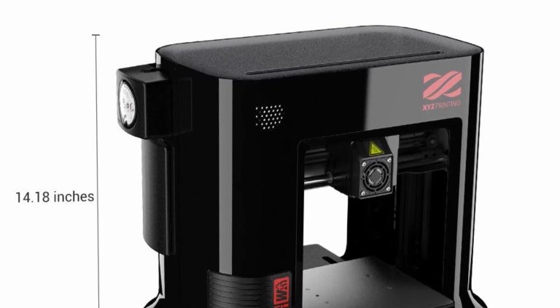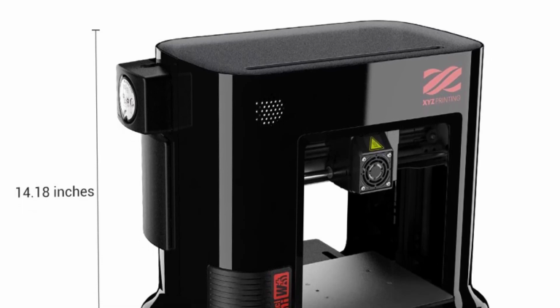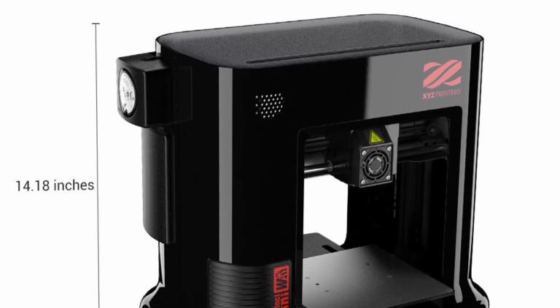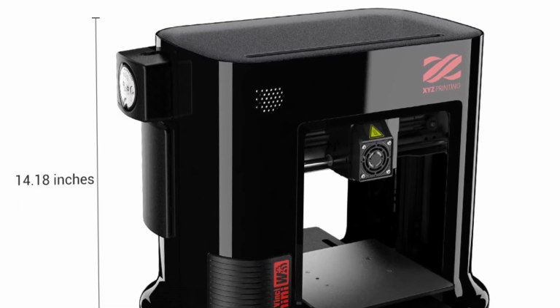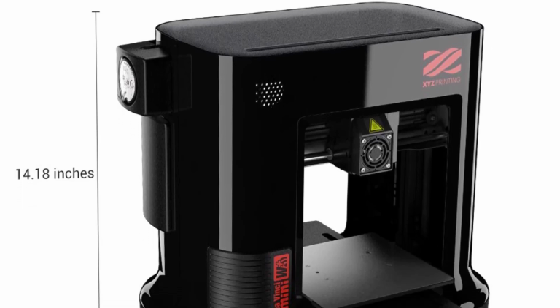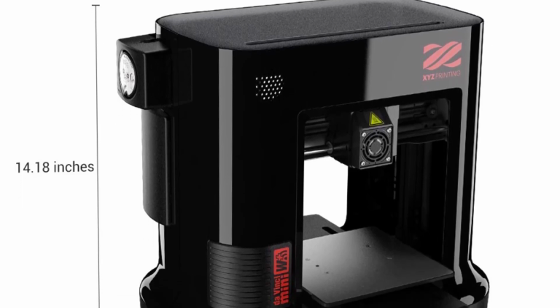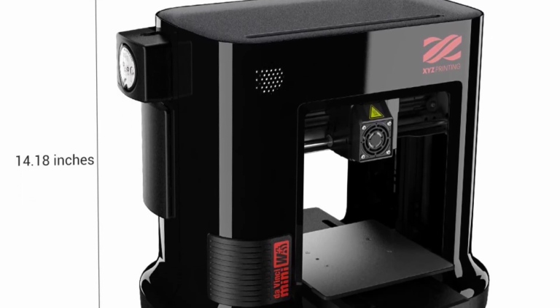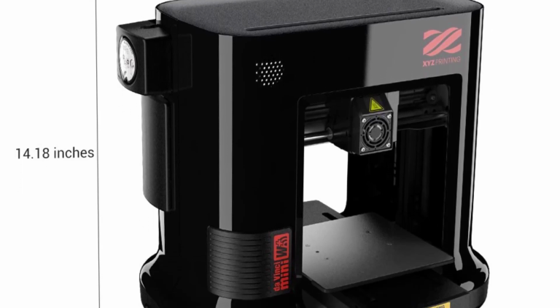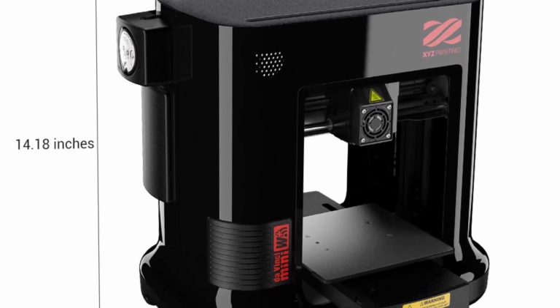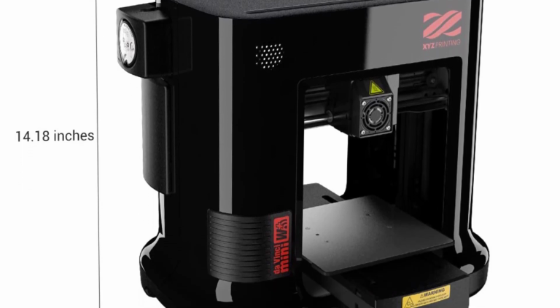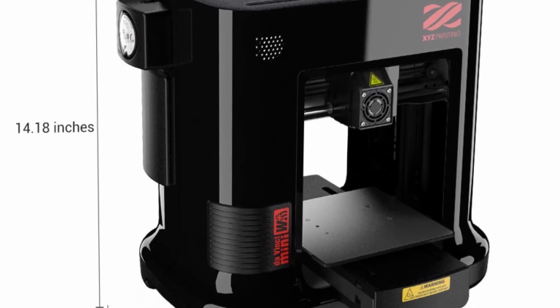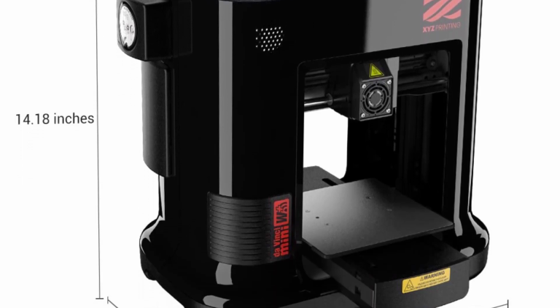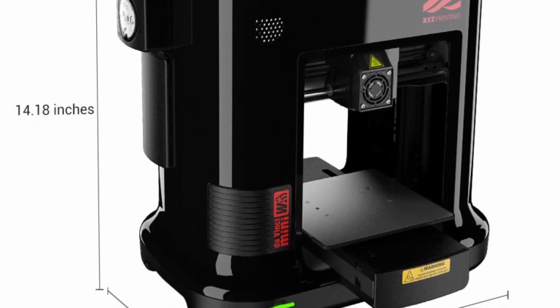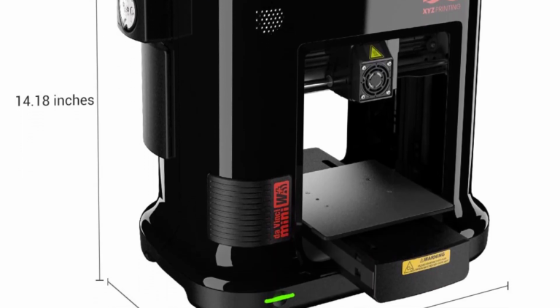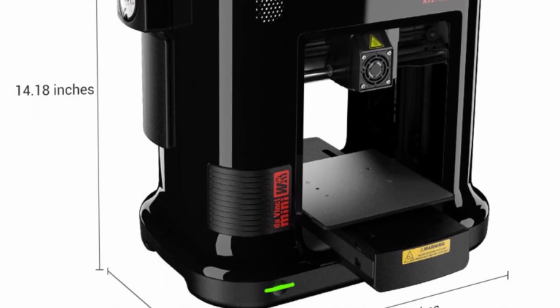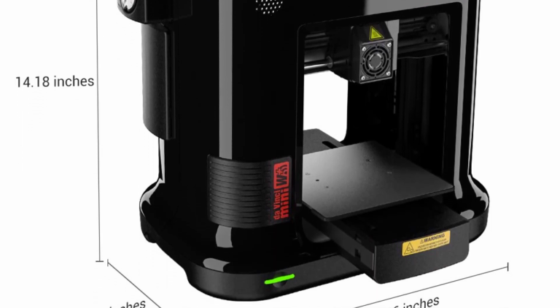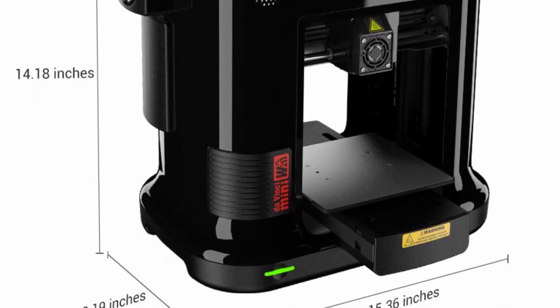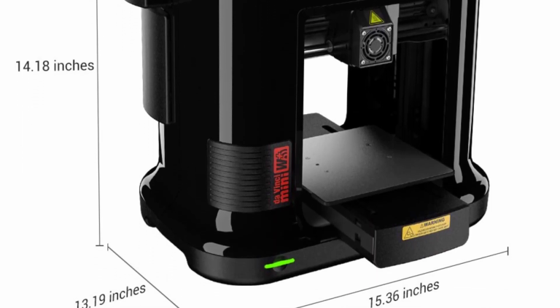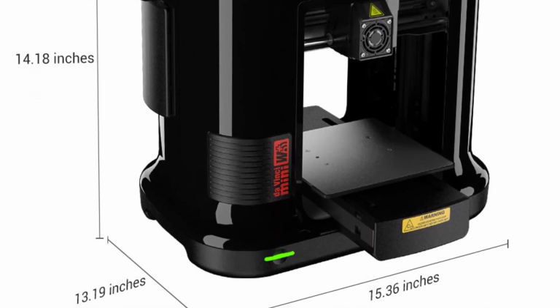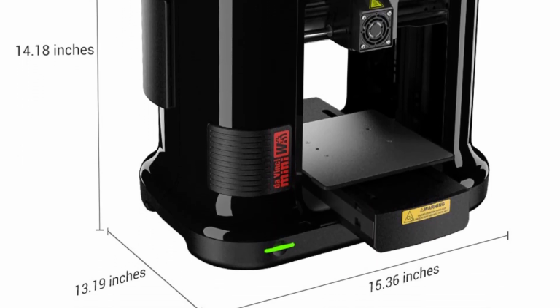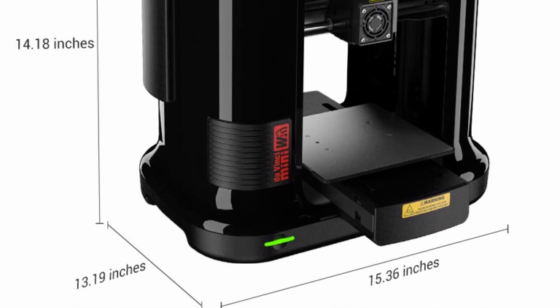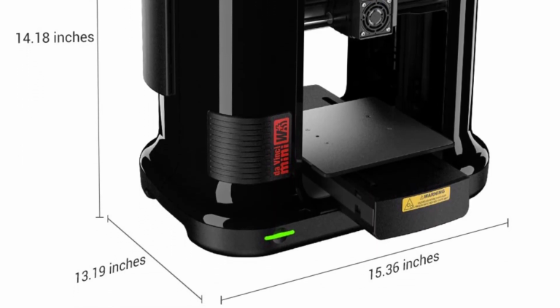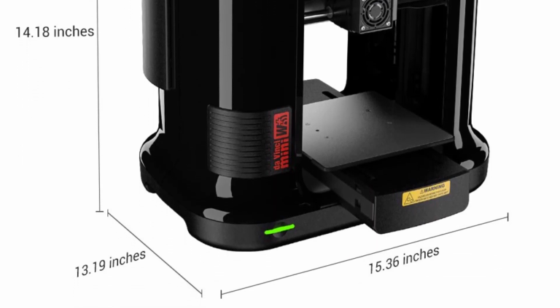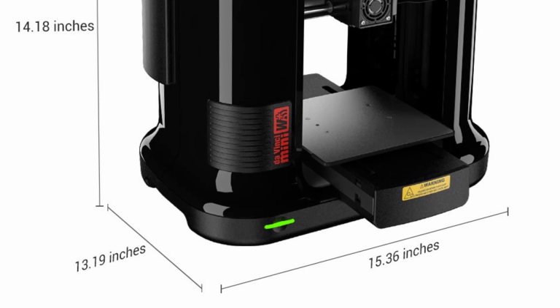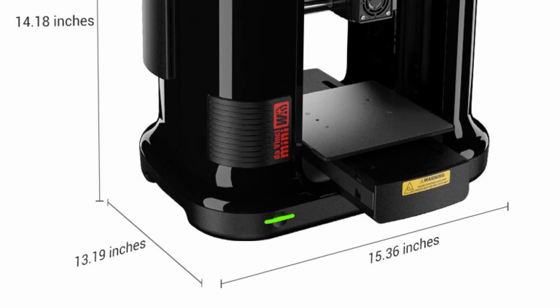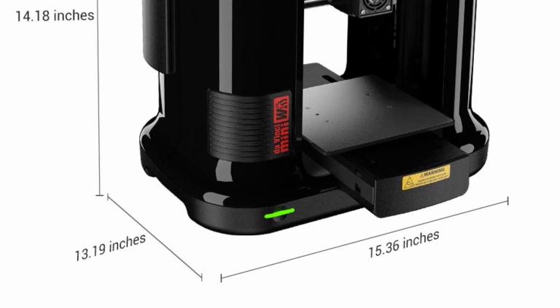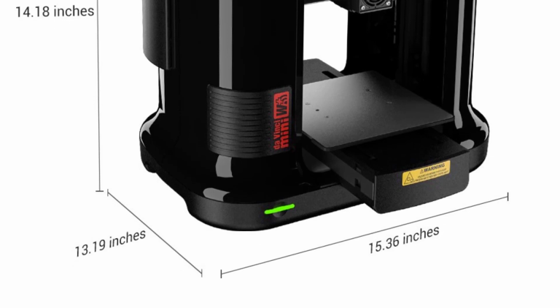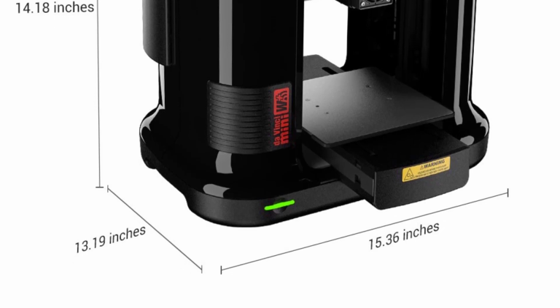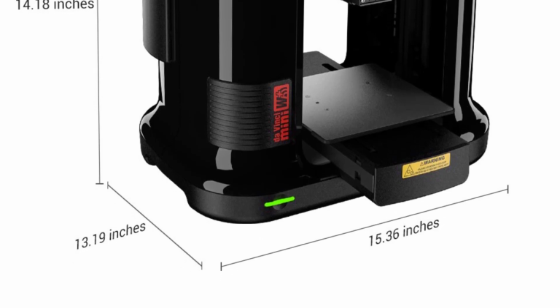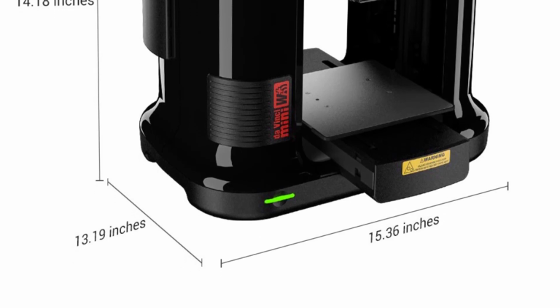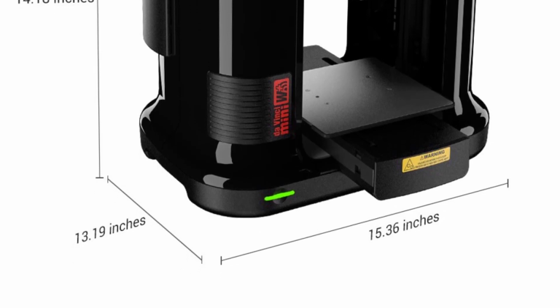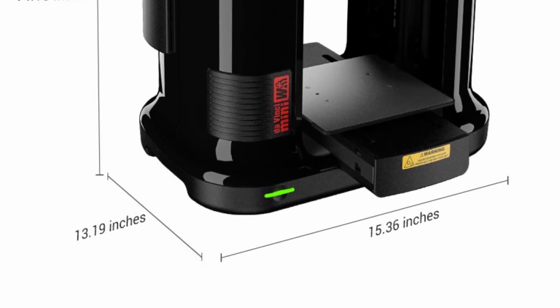Also, this is a budget printer, and the quality of the print is average, which means extra polishing.